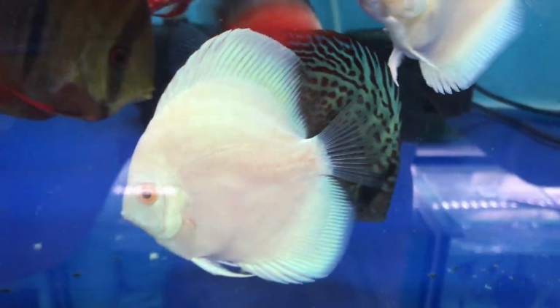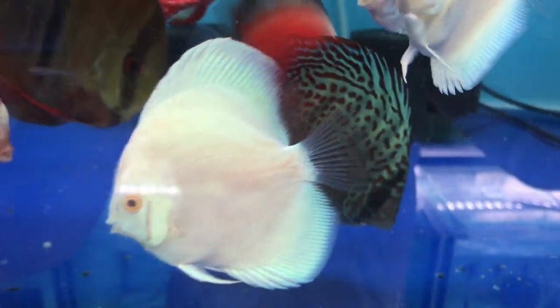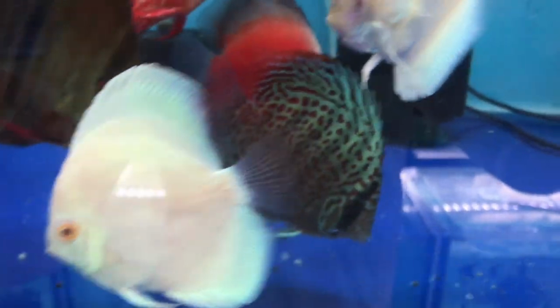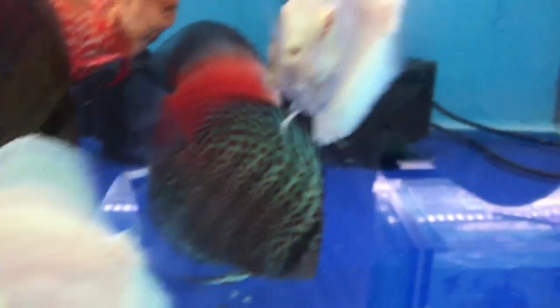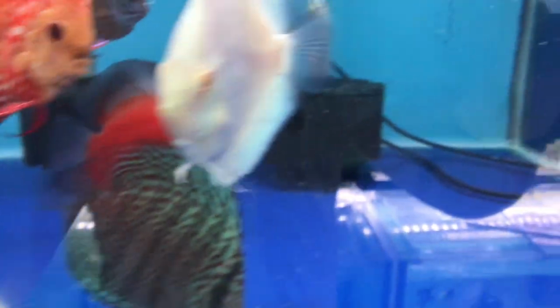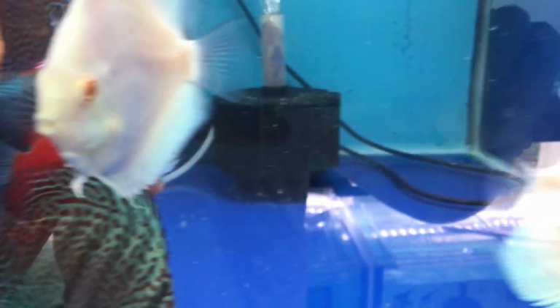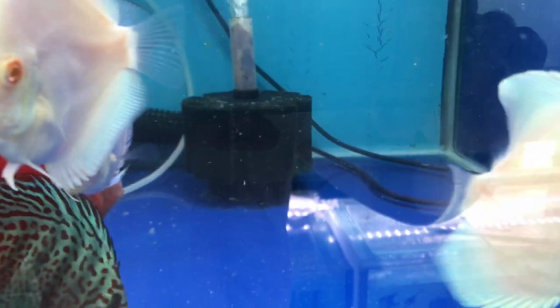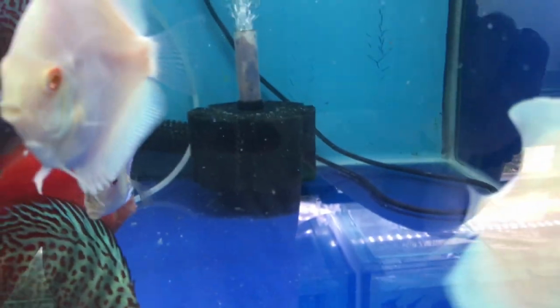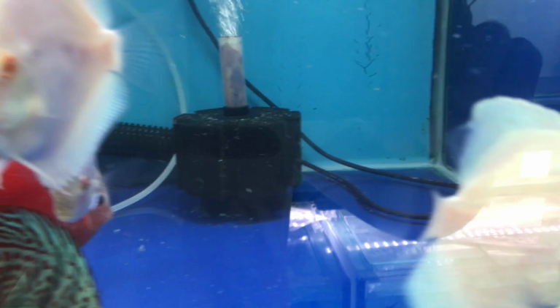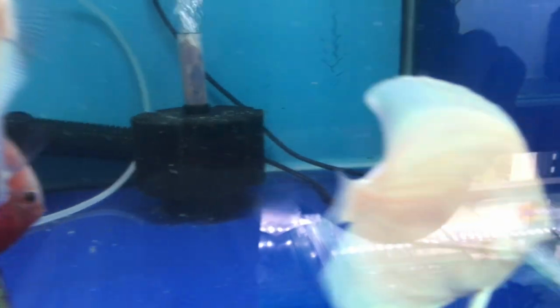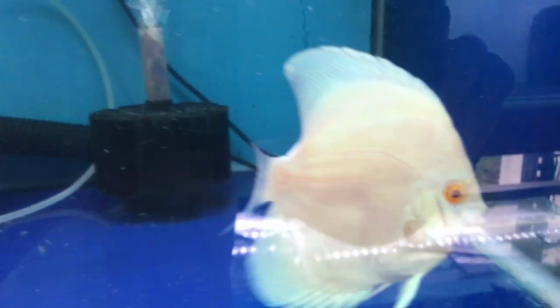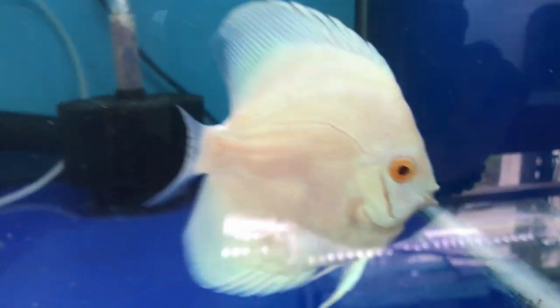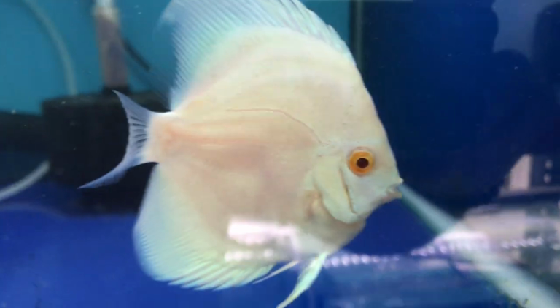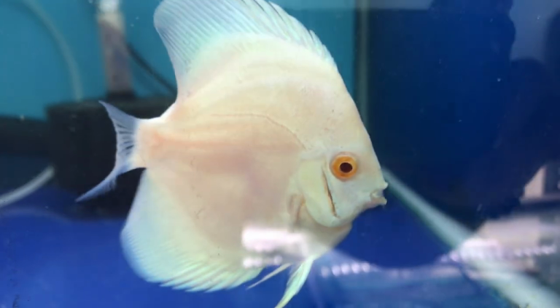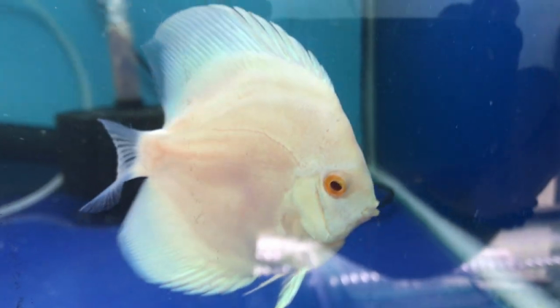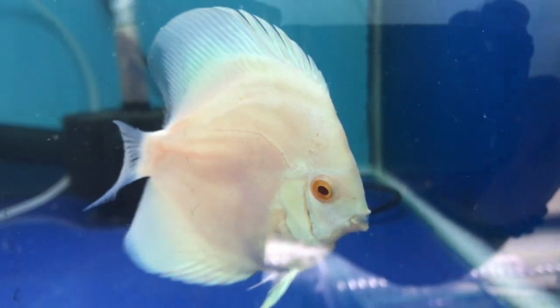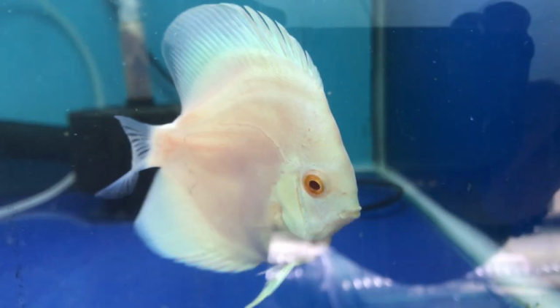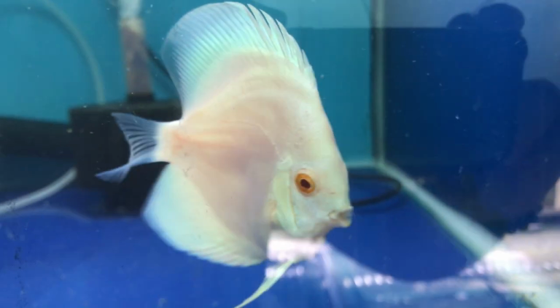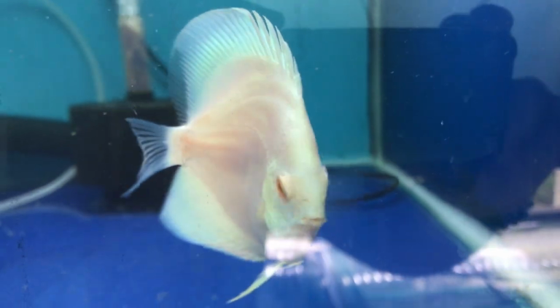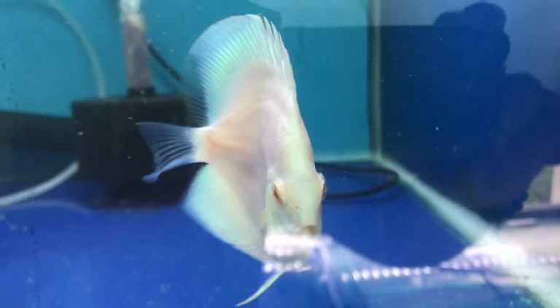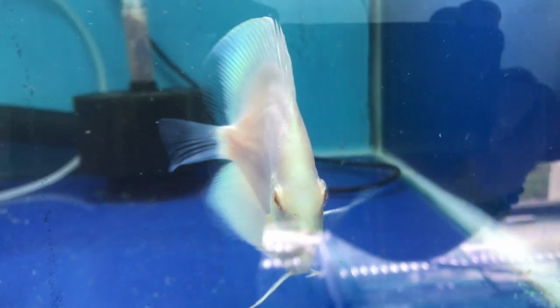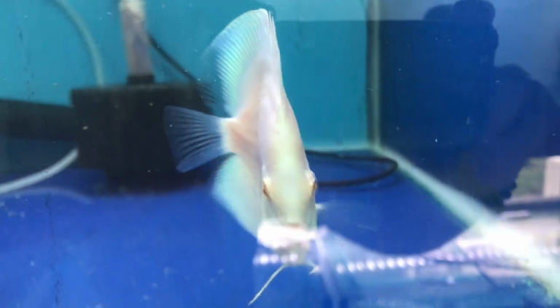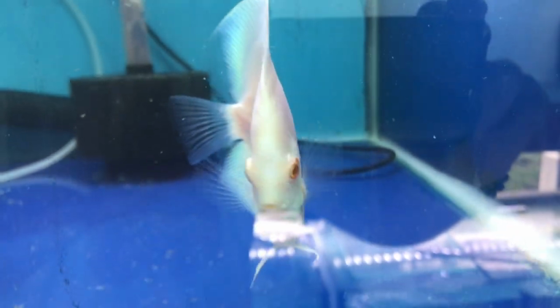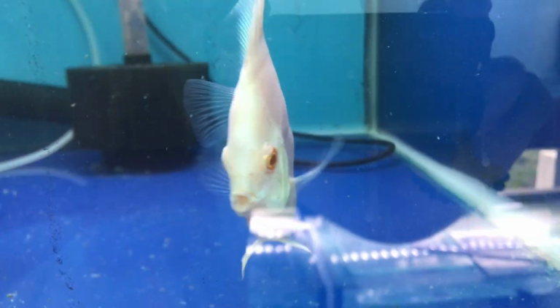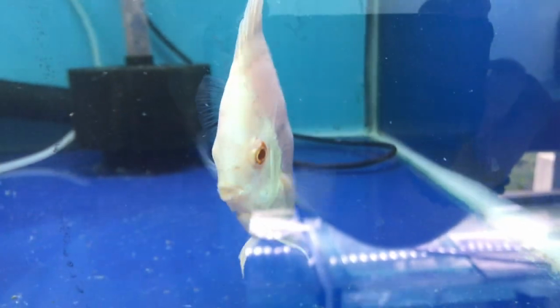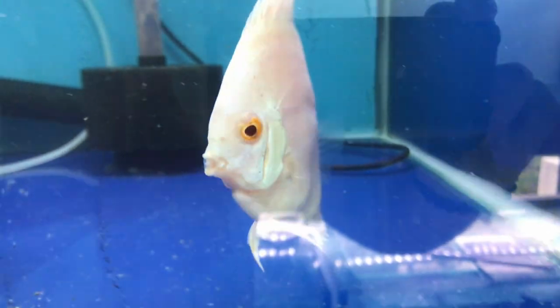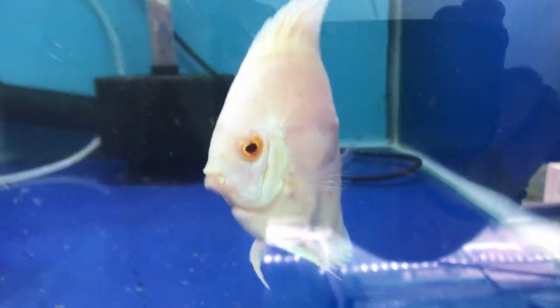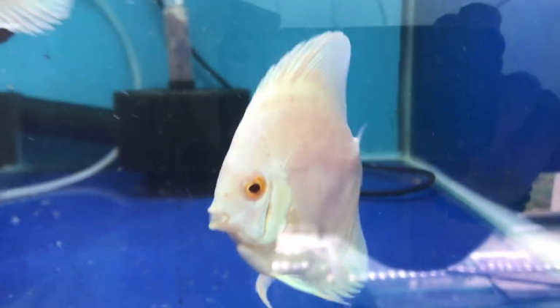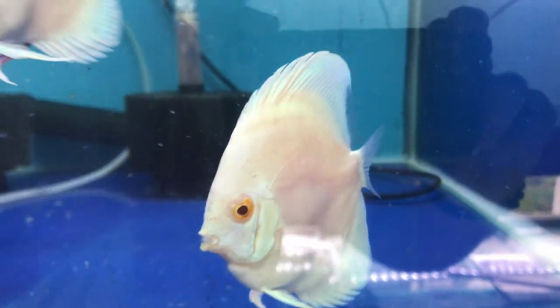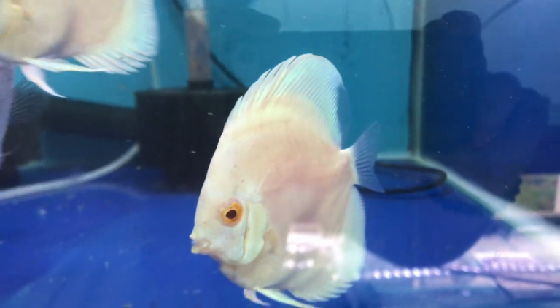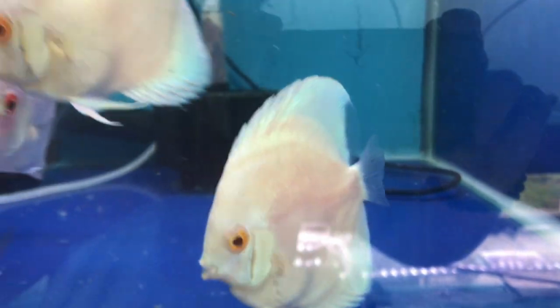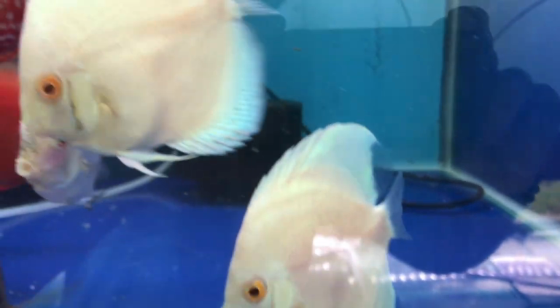These are some beautiful albino plecos from Robert Lim — well worth checking out. If you're keen on some, check the link below.